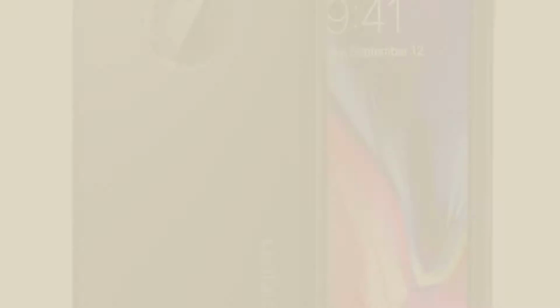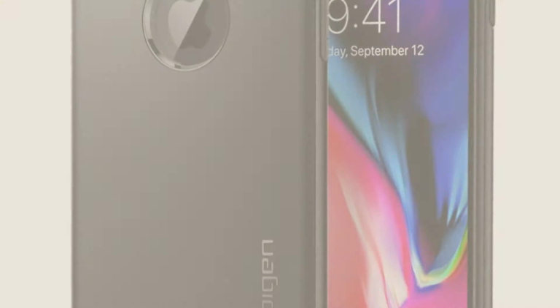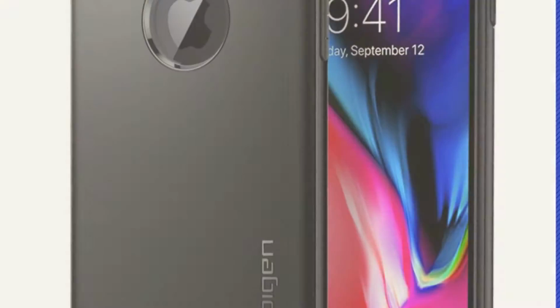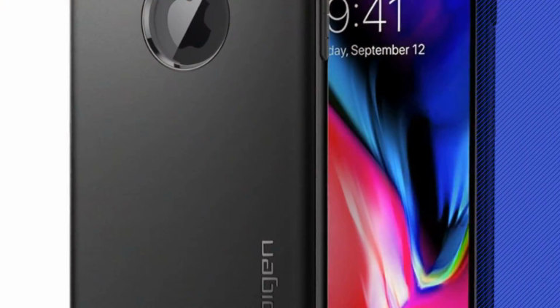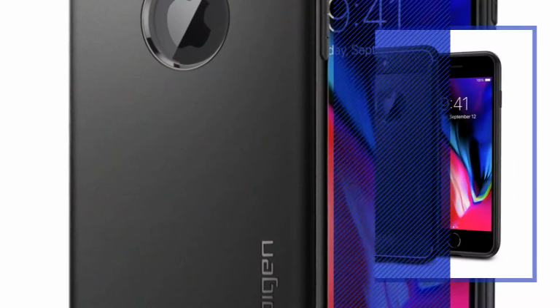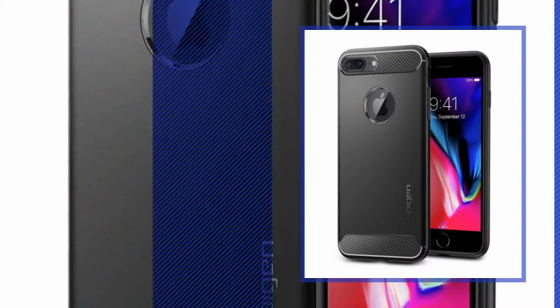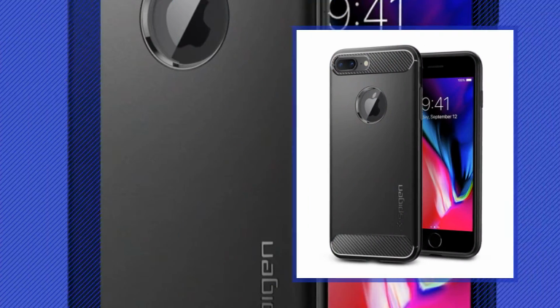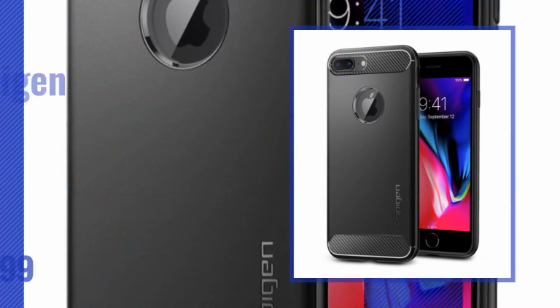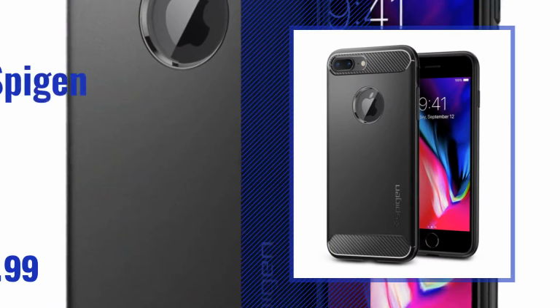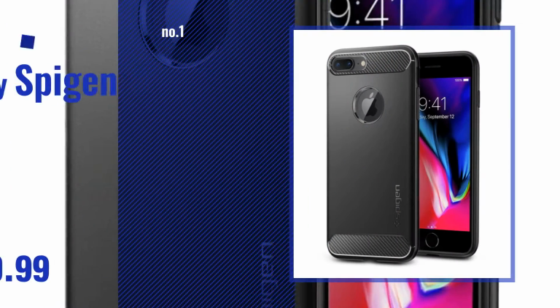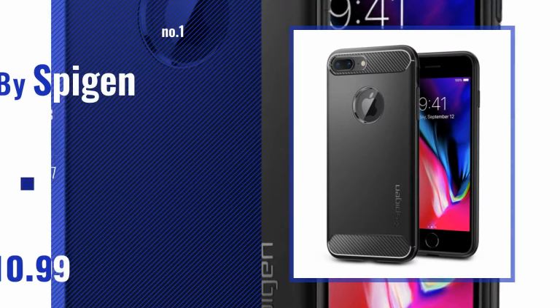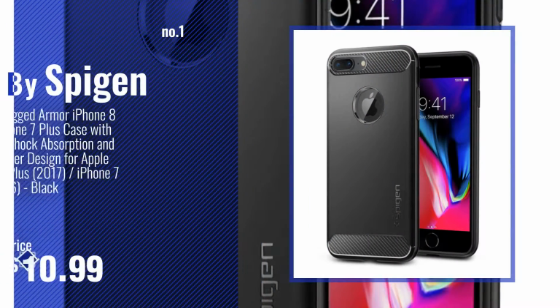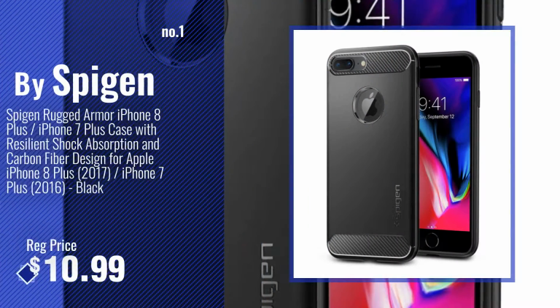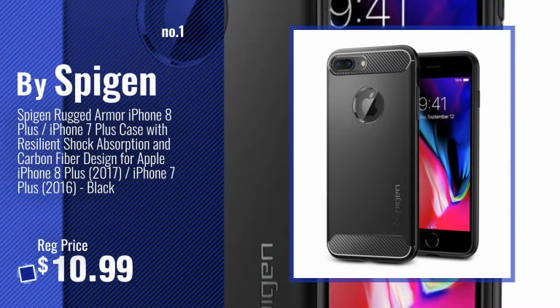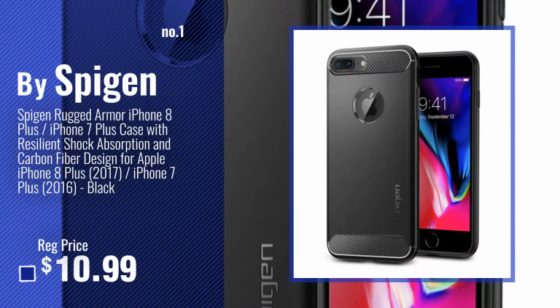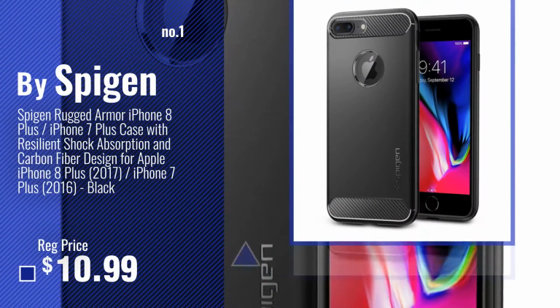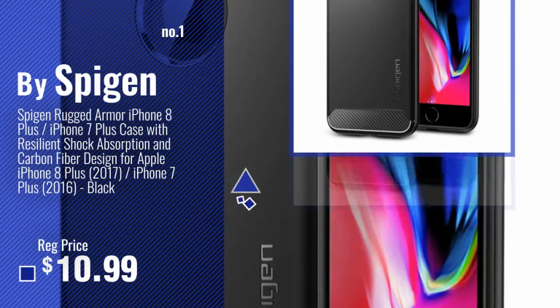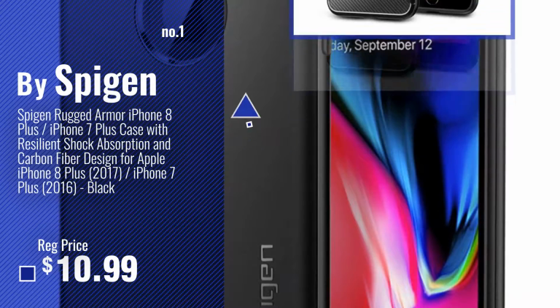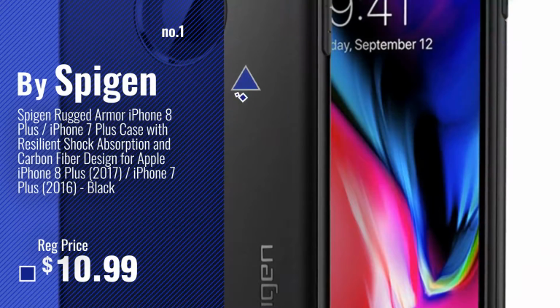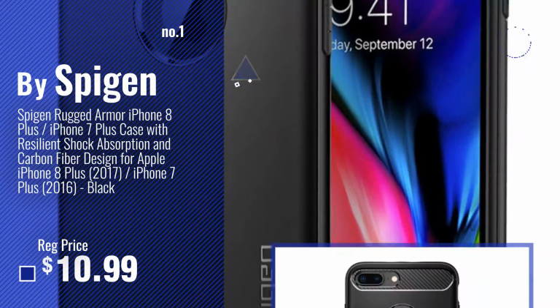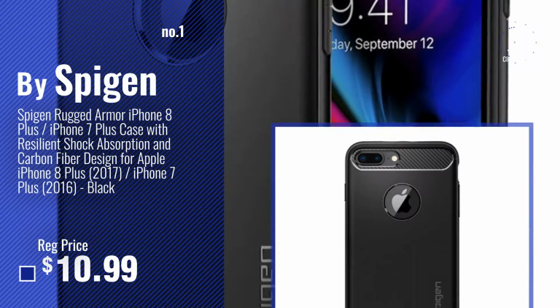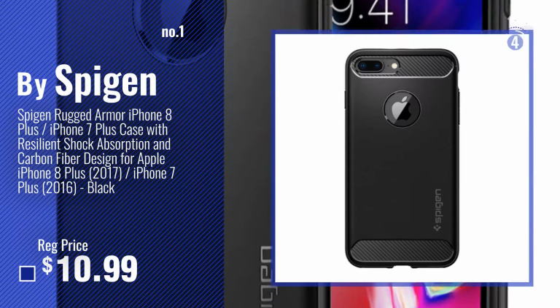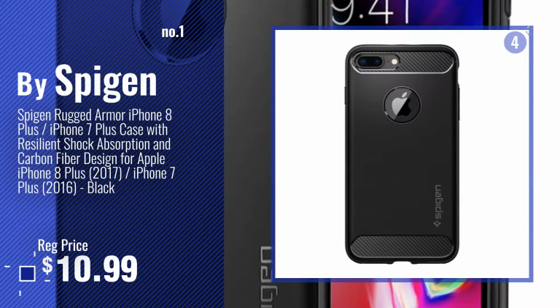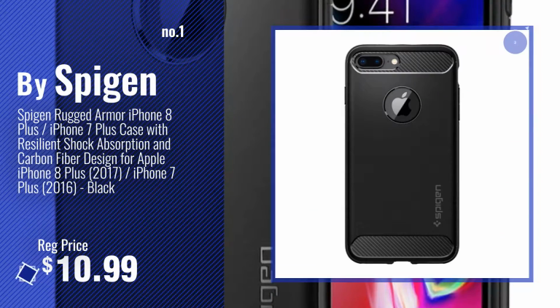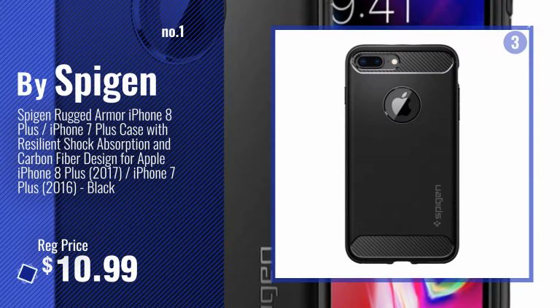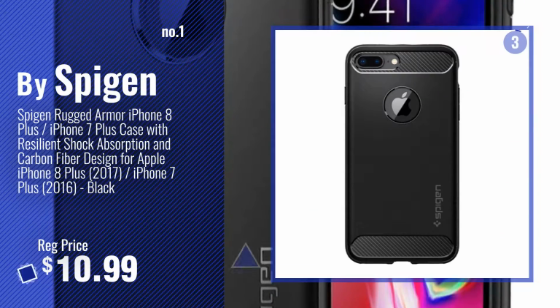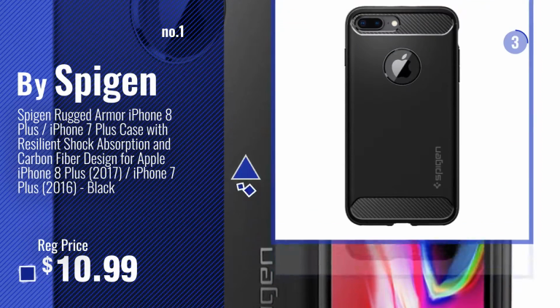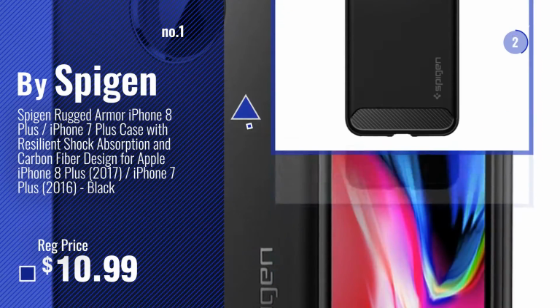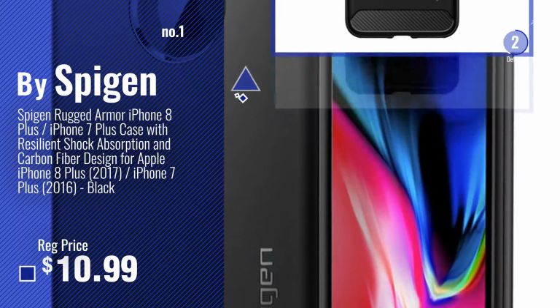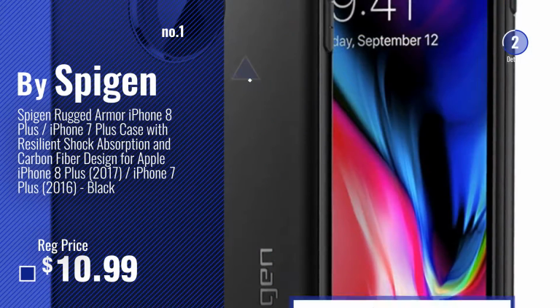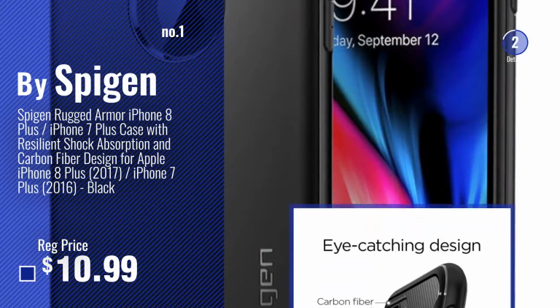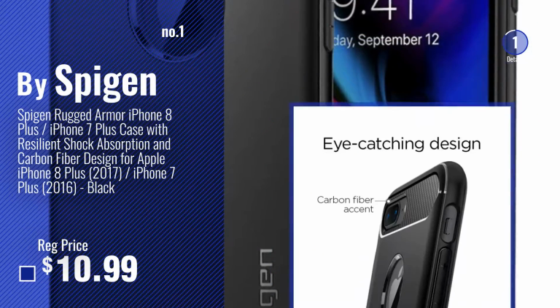Number 1. Most Popular, by Spigen. Watch this video. Choose your favorite.